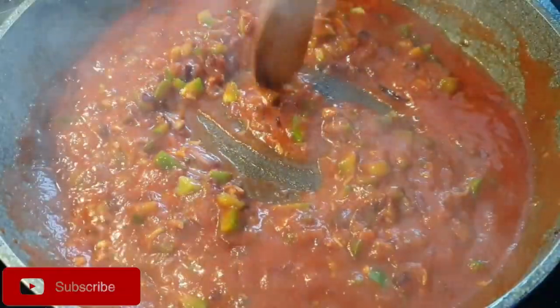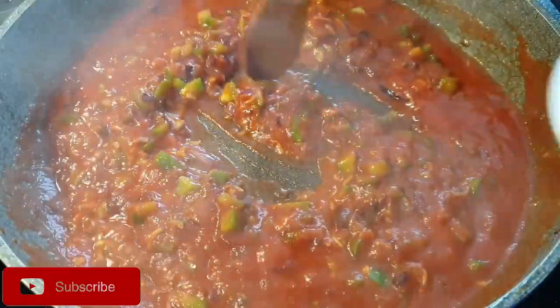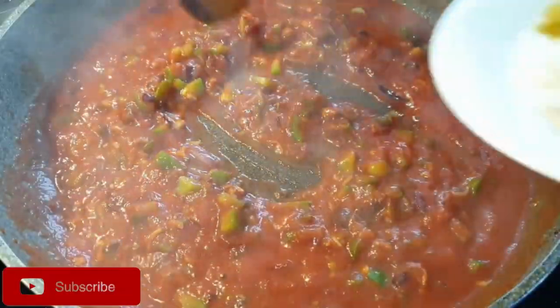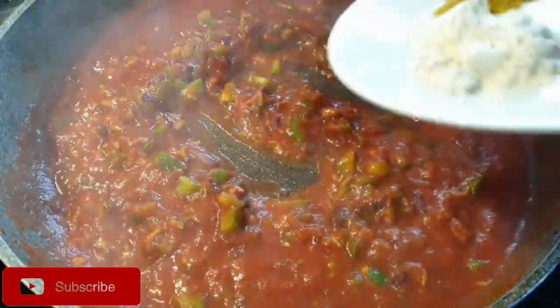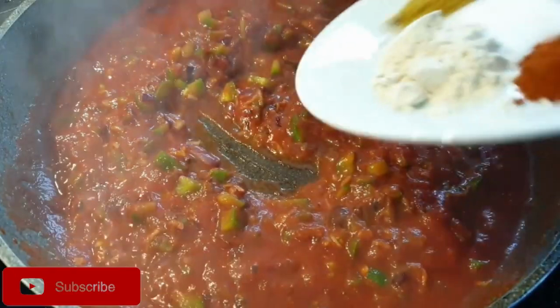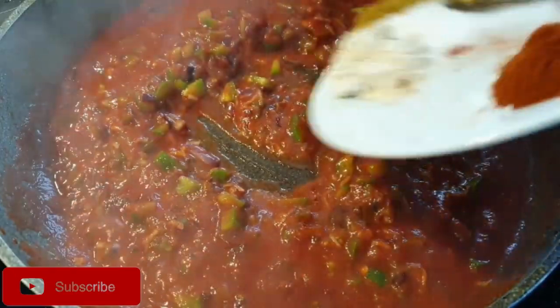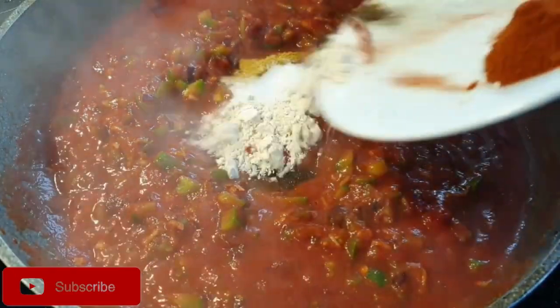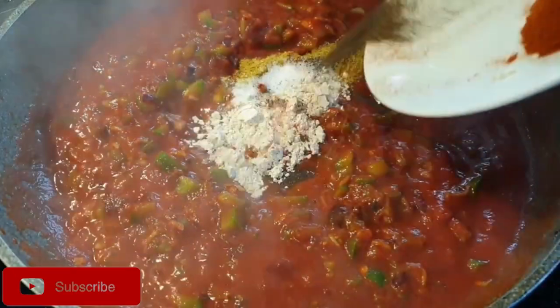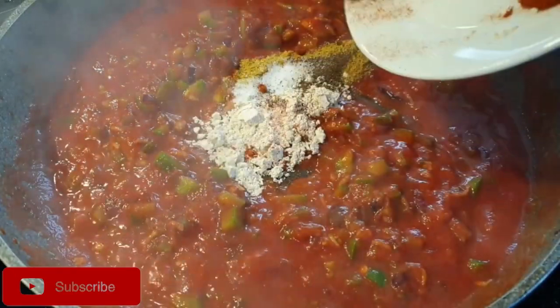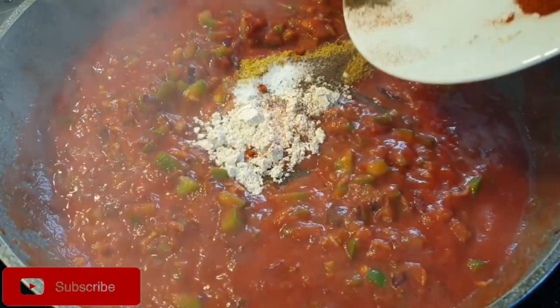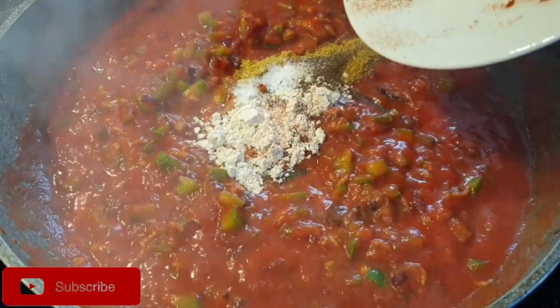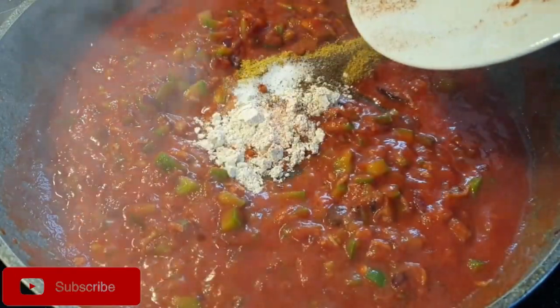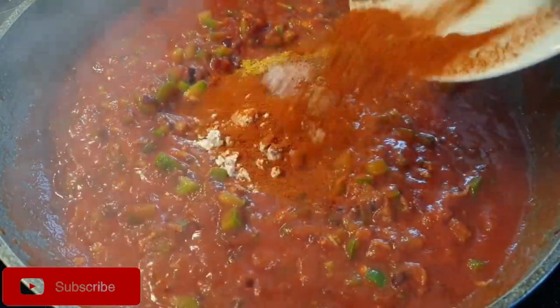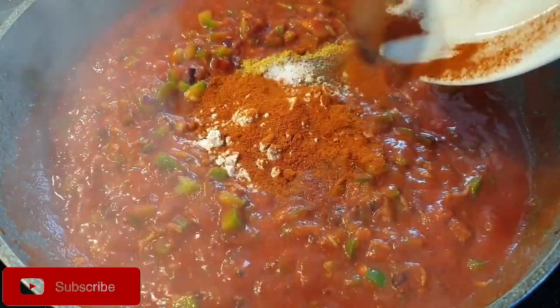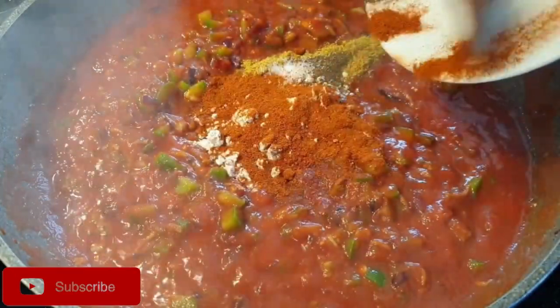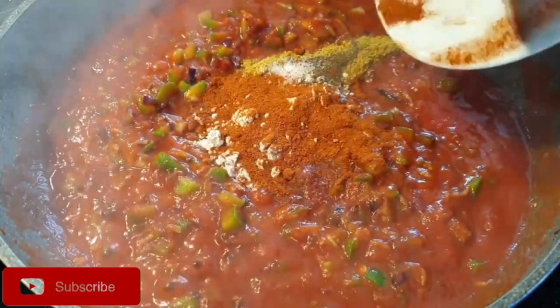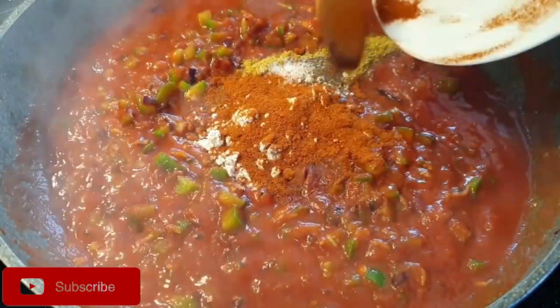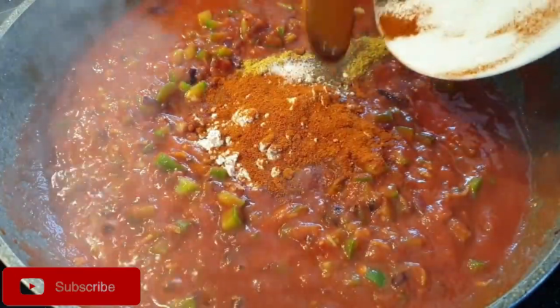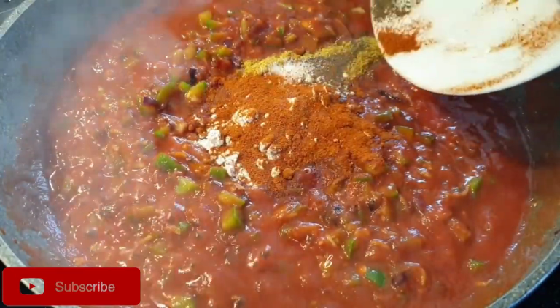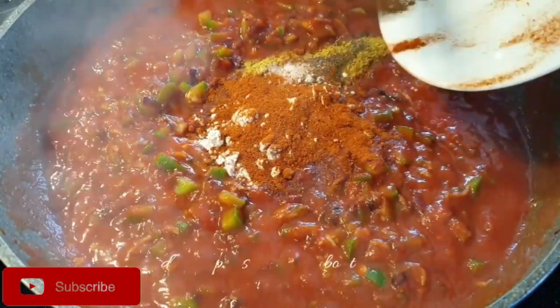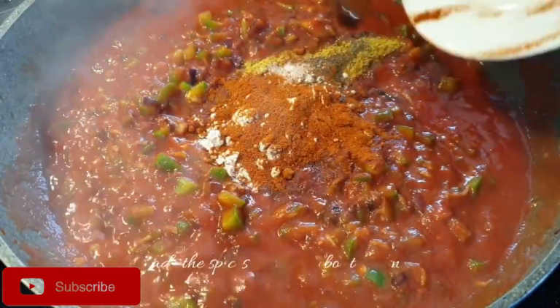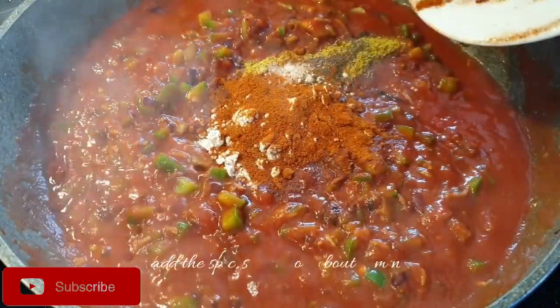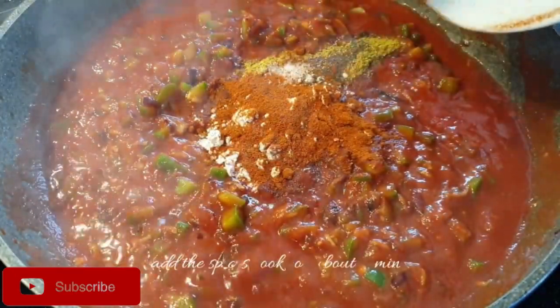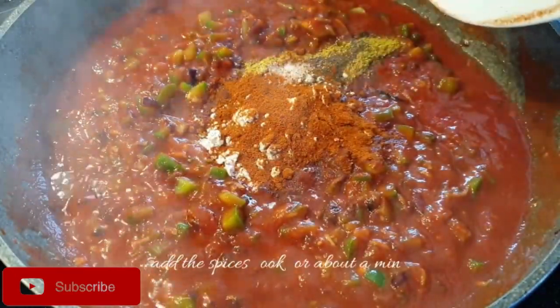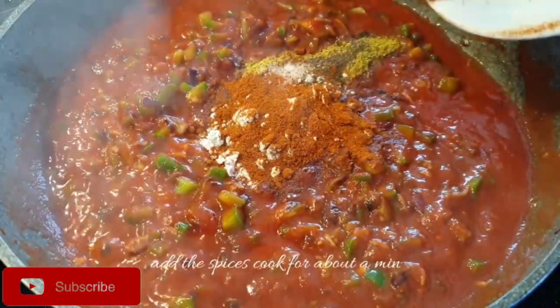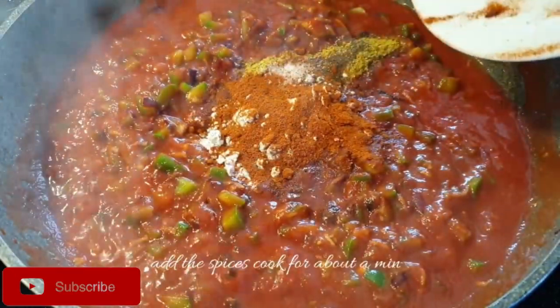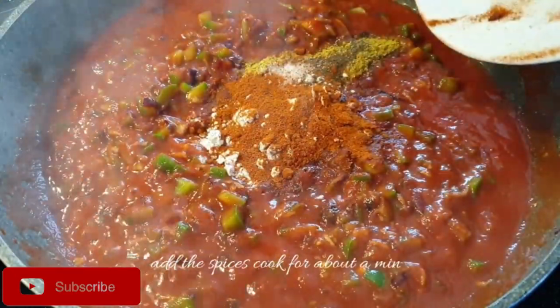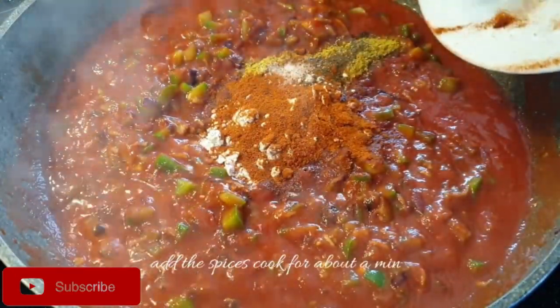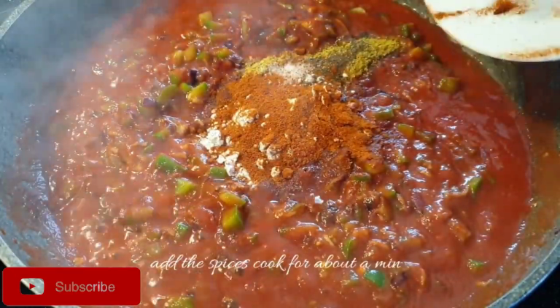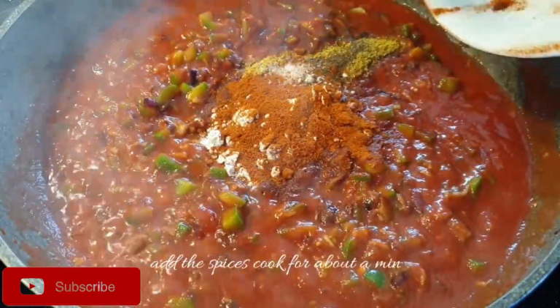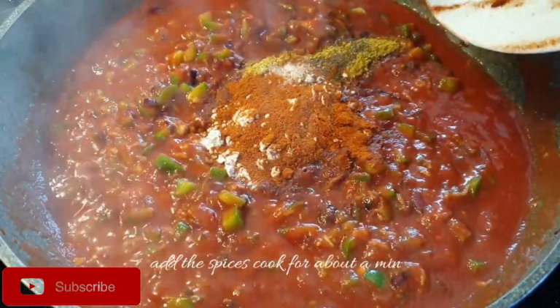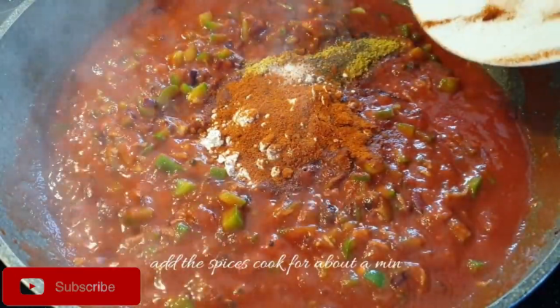Next, go ahead and add in your spices and let them cook as well for about a minute.